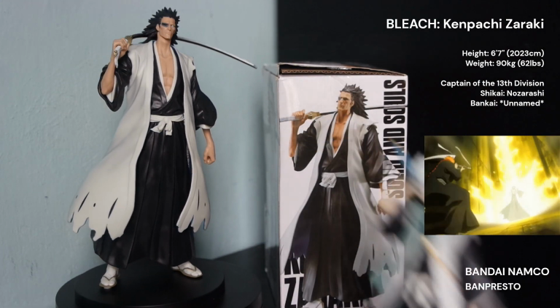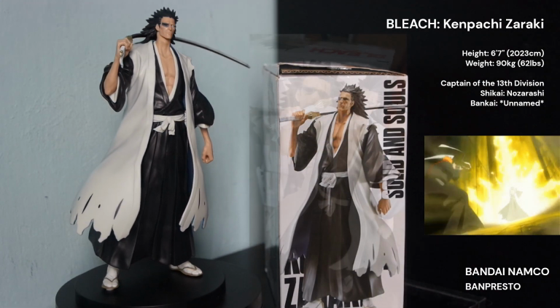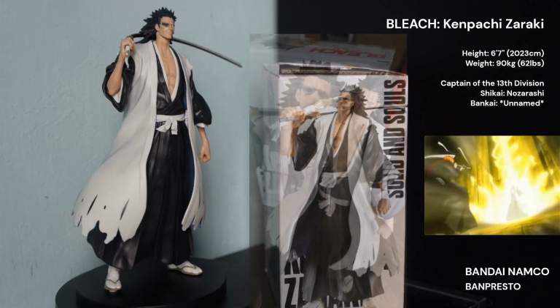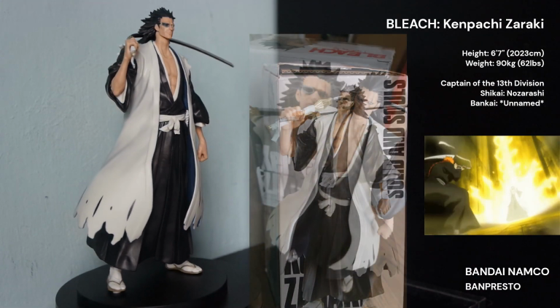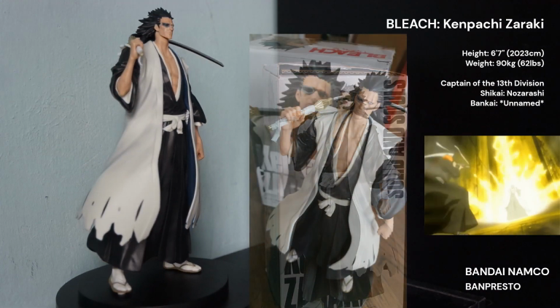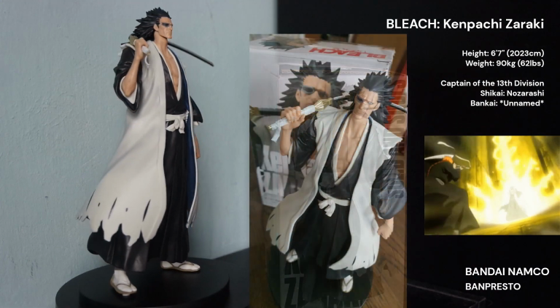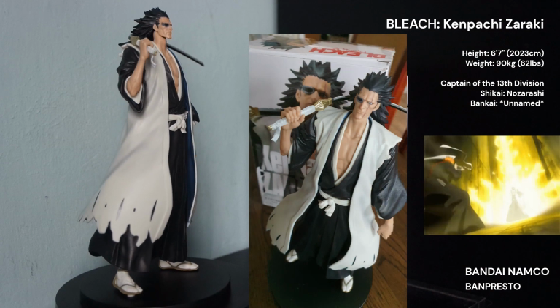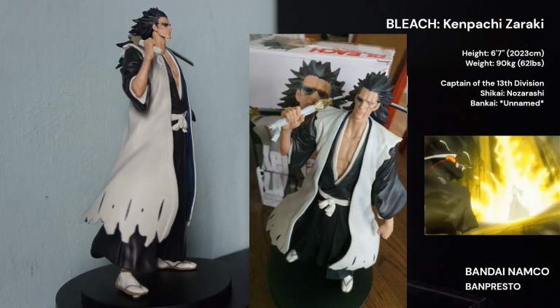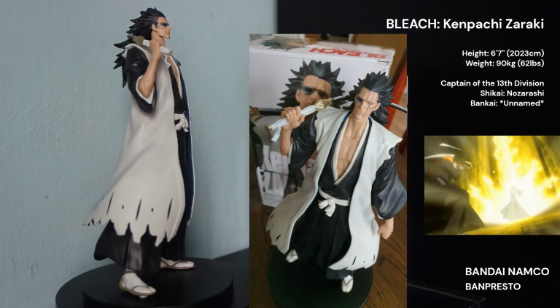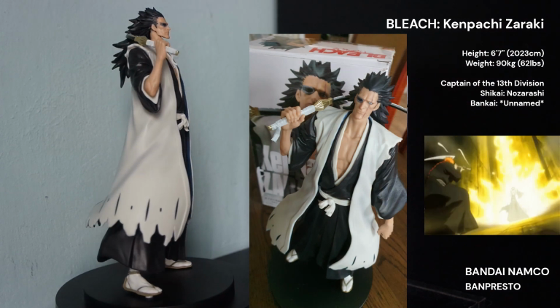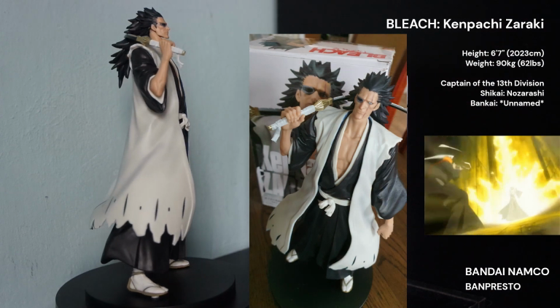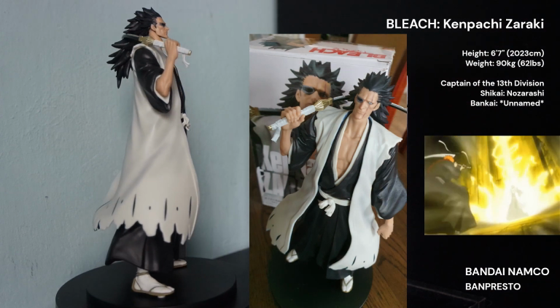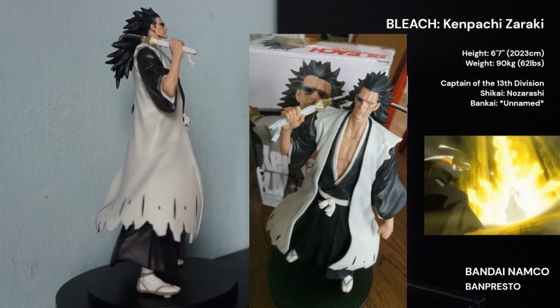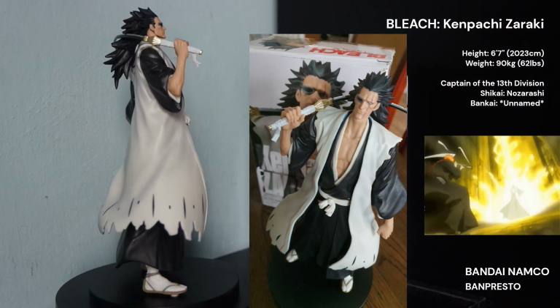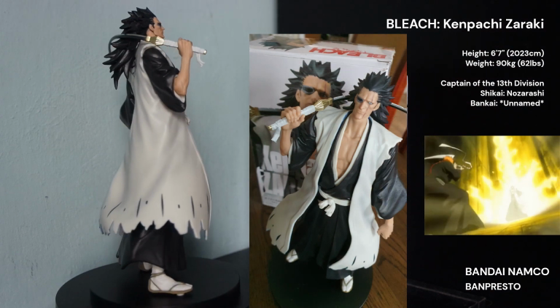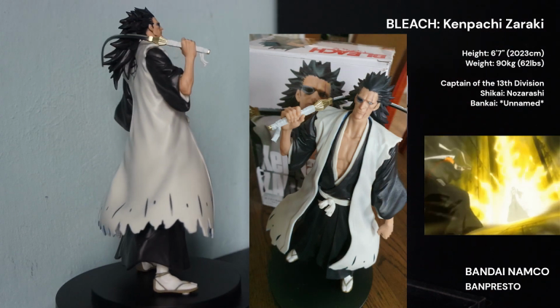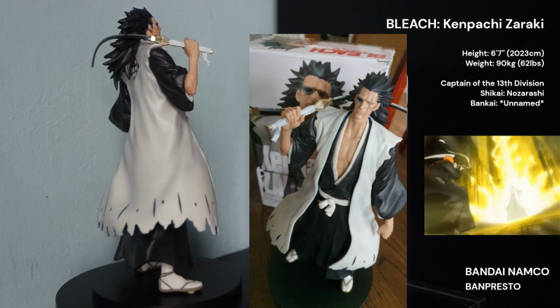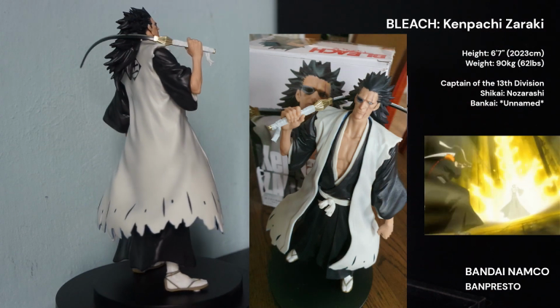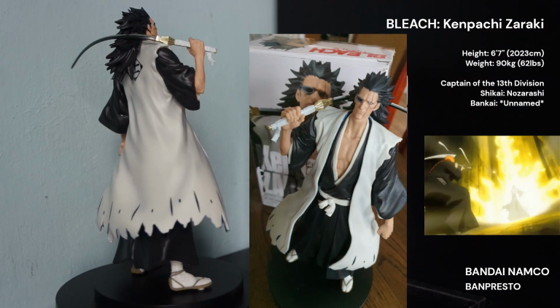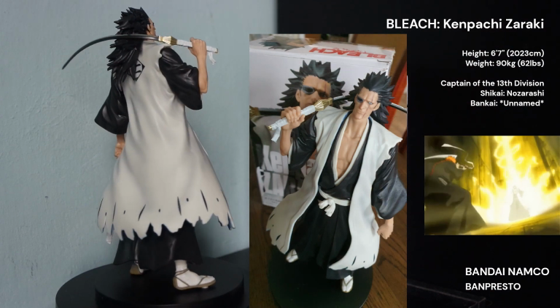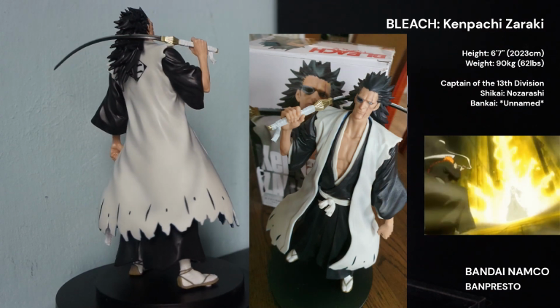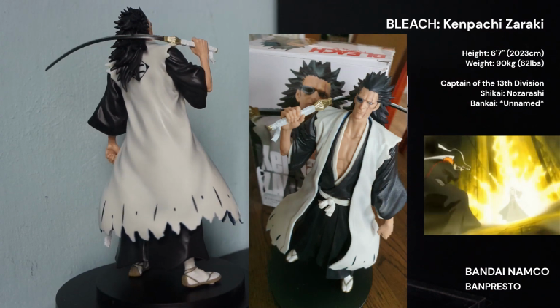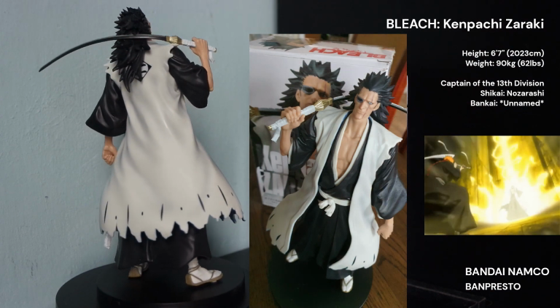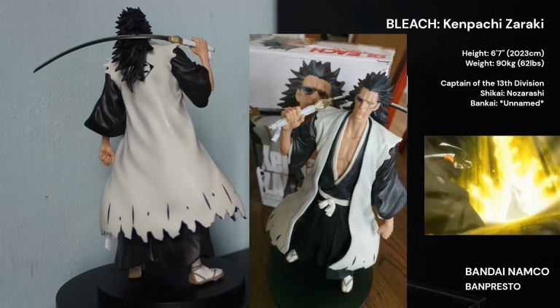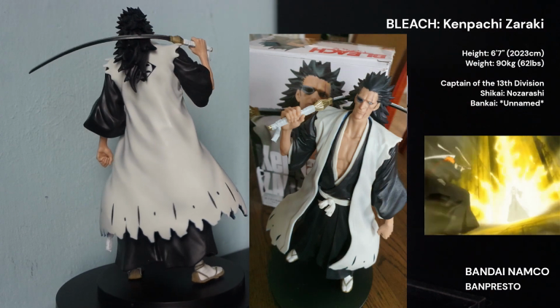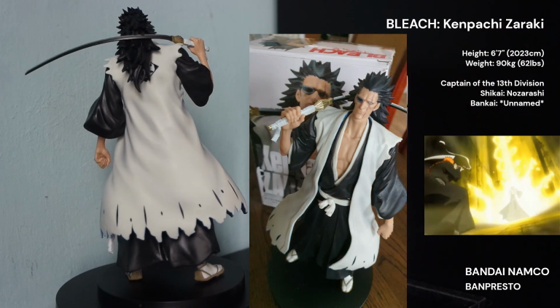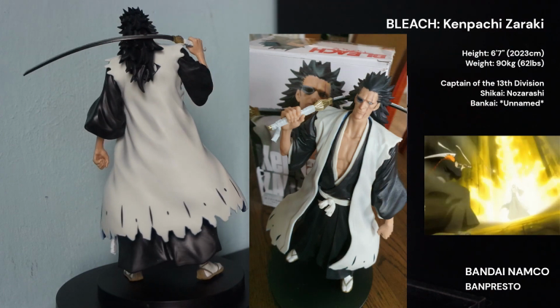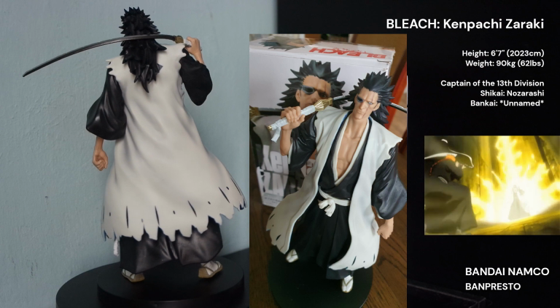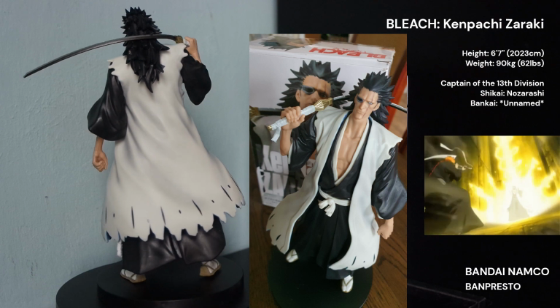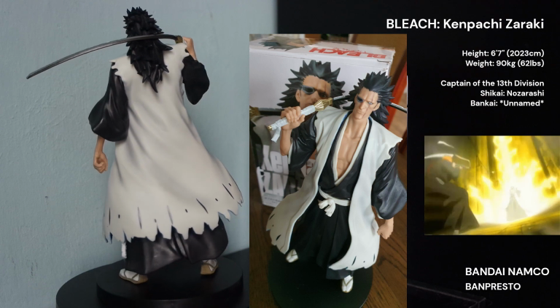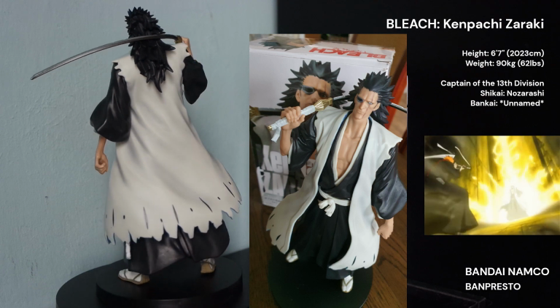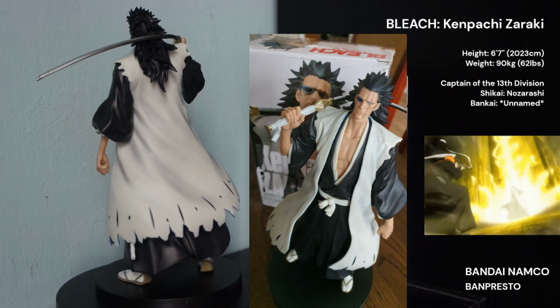So yeah, another one of my favourite characters from Bleach. Hope you enjoyed!